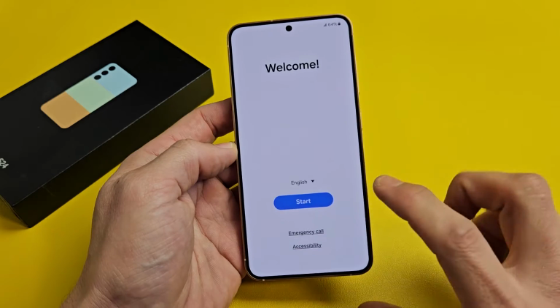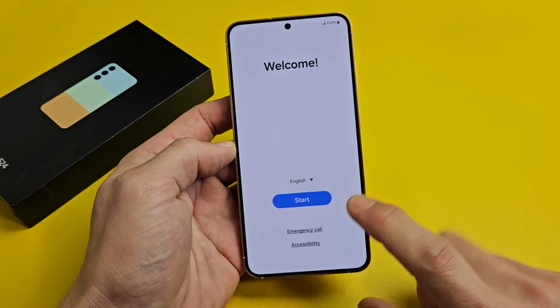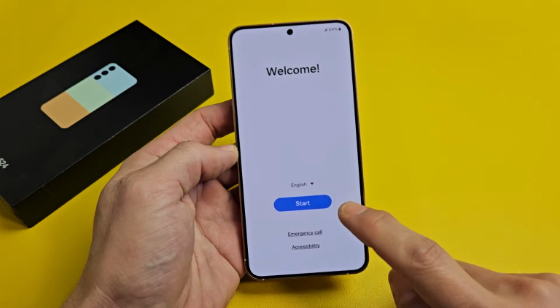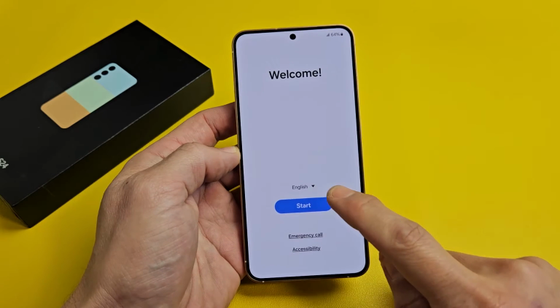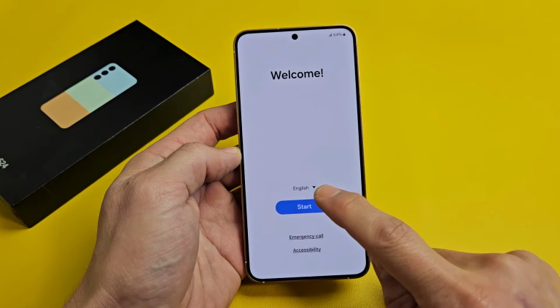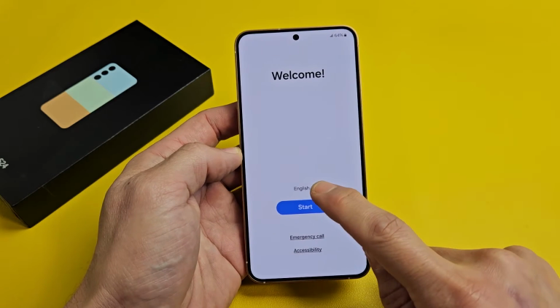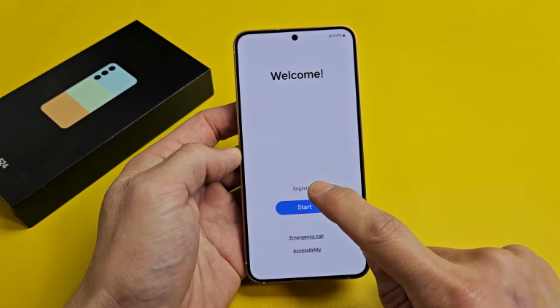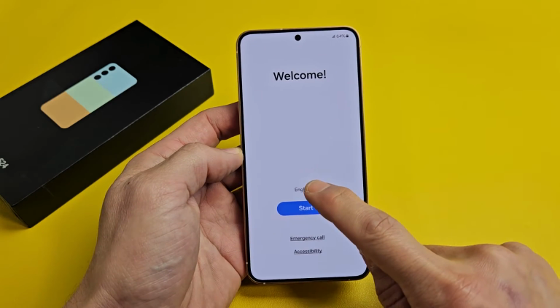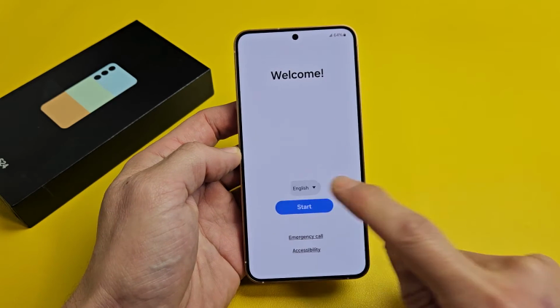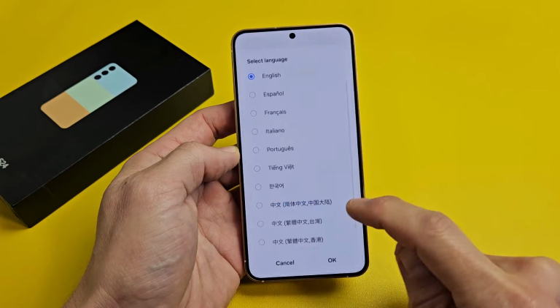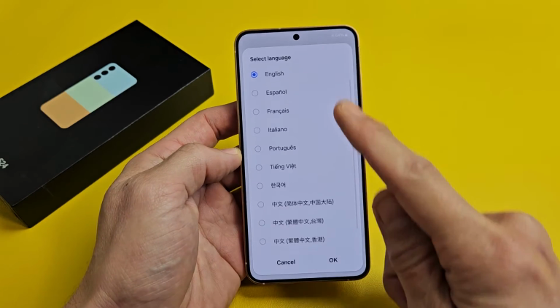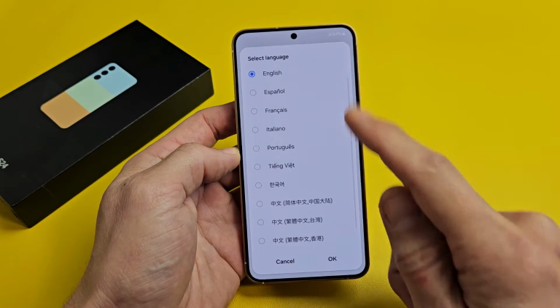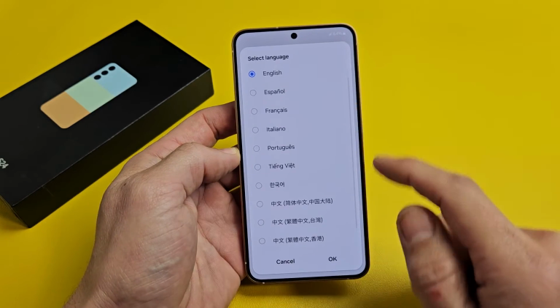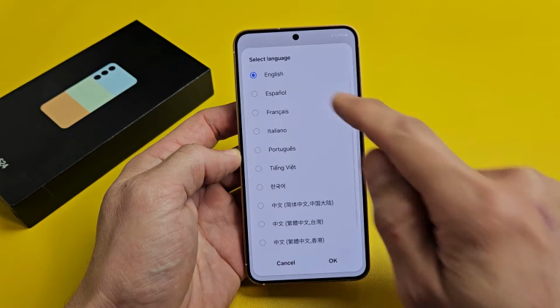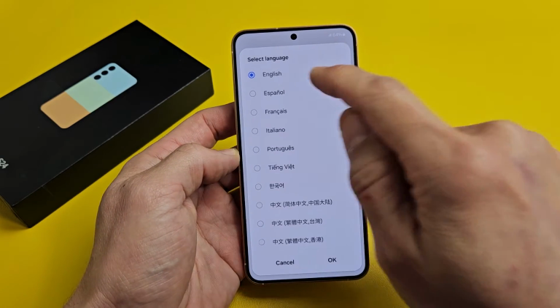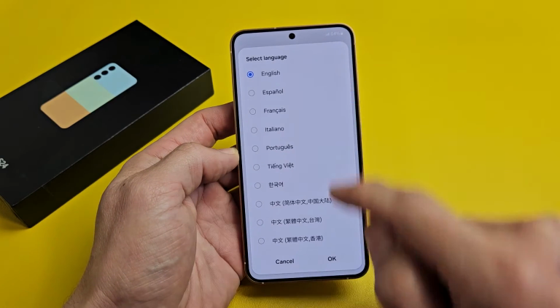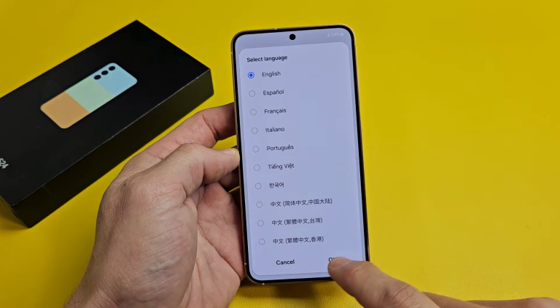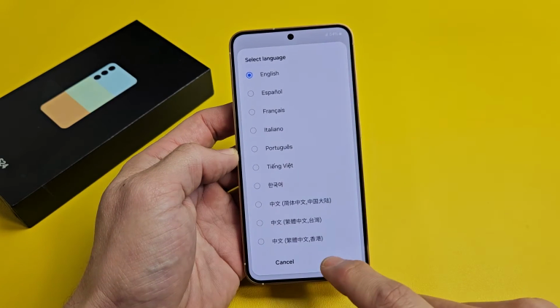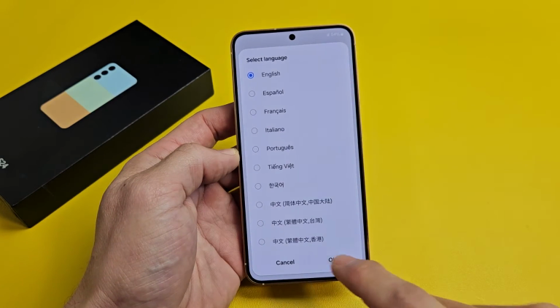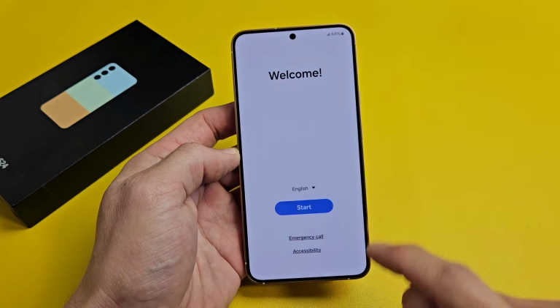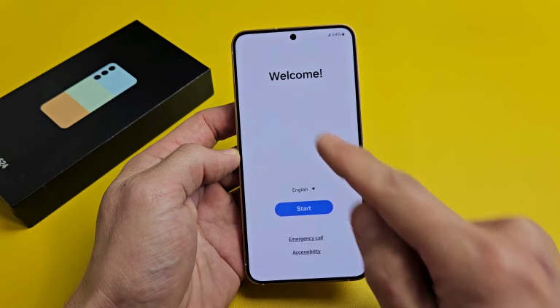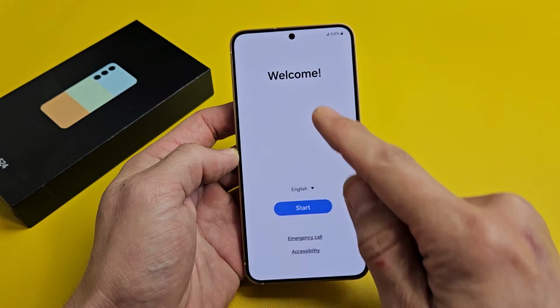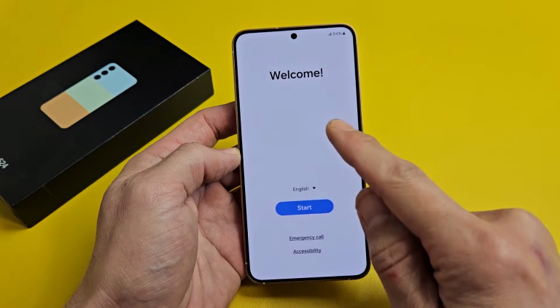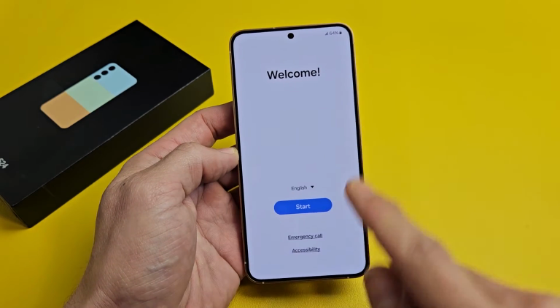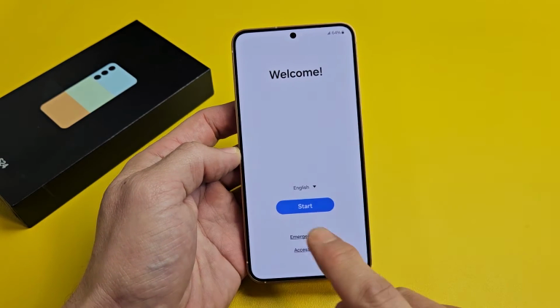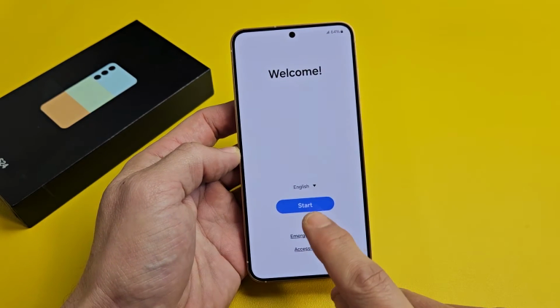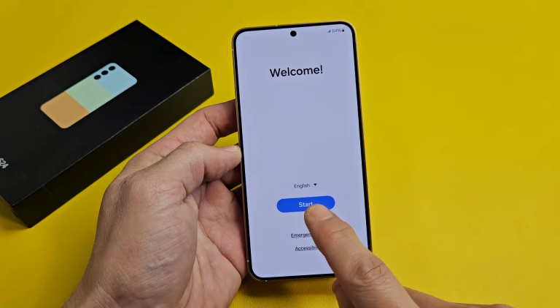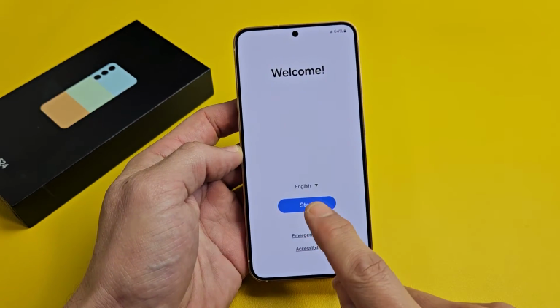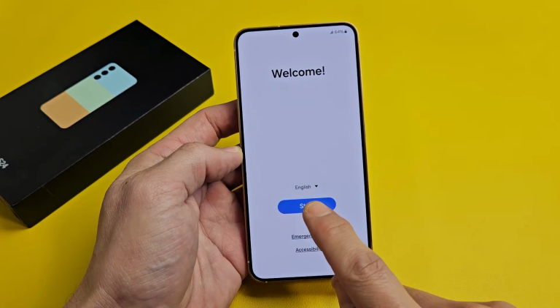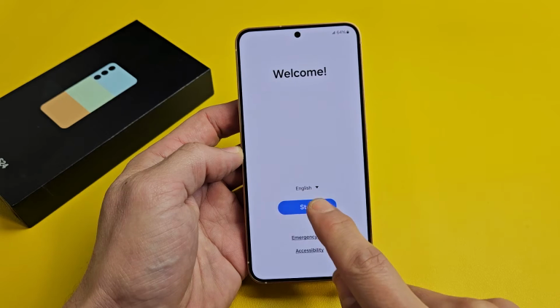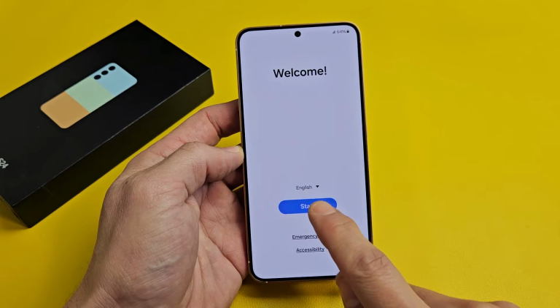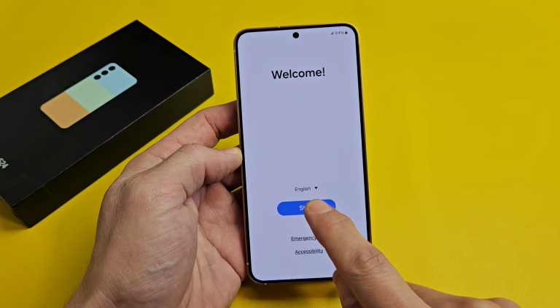First thing is choose your language down here. I'm going to go with English. I'm going to tap on Start.